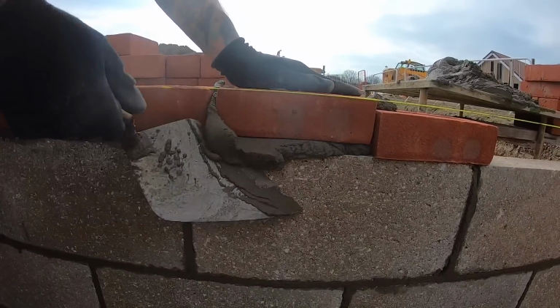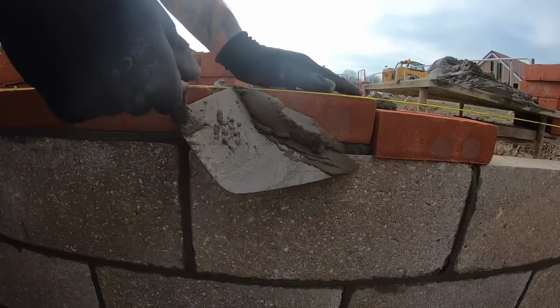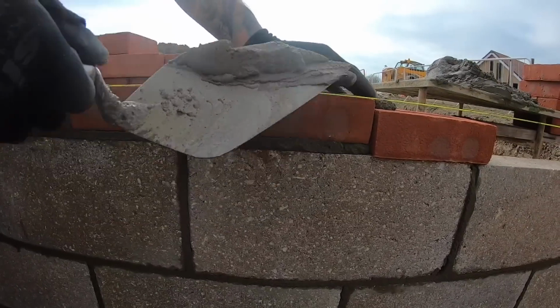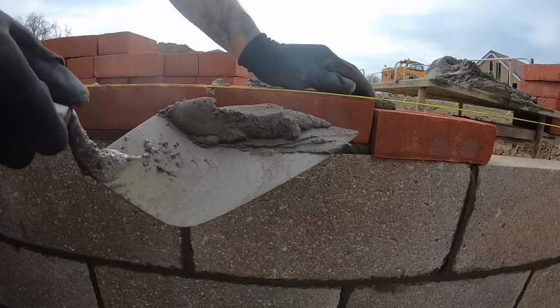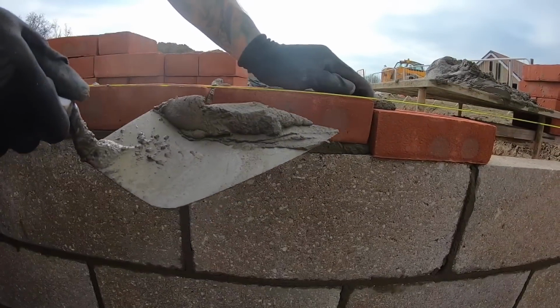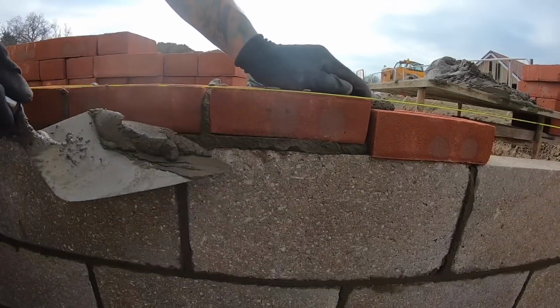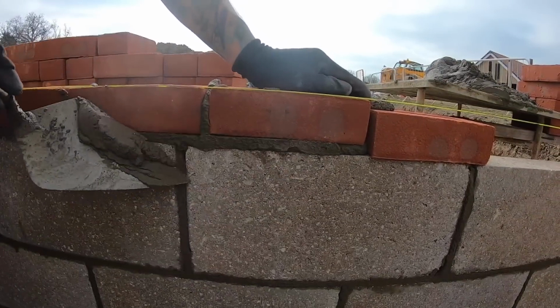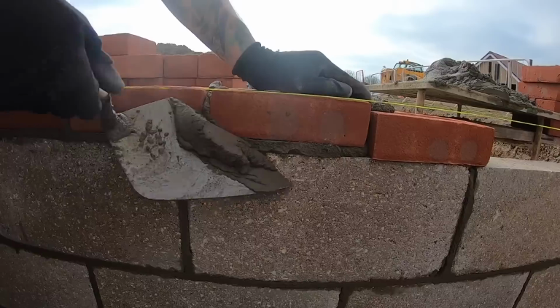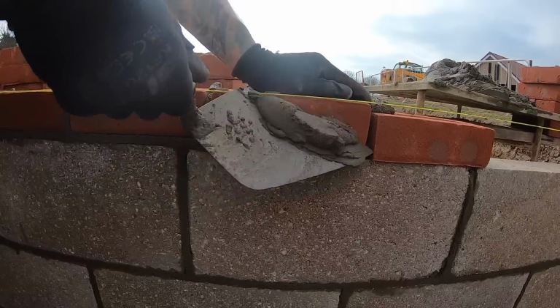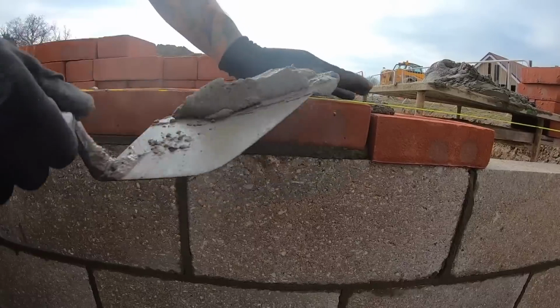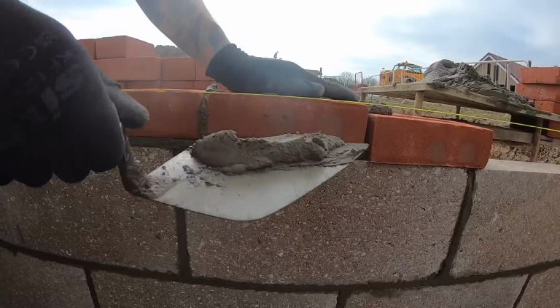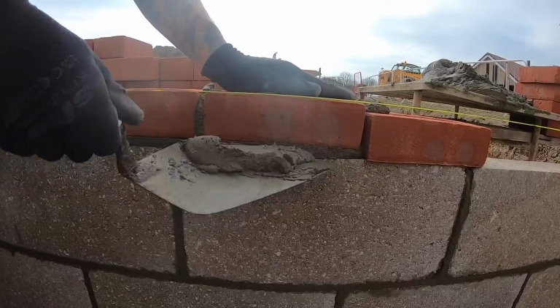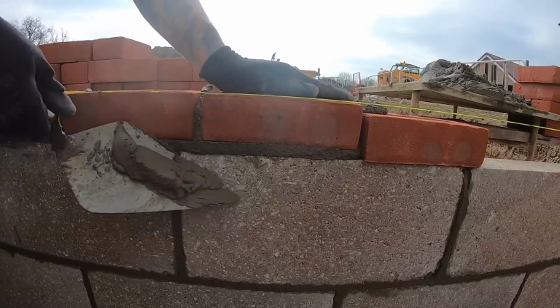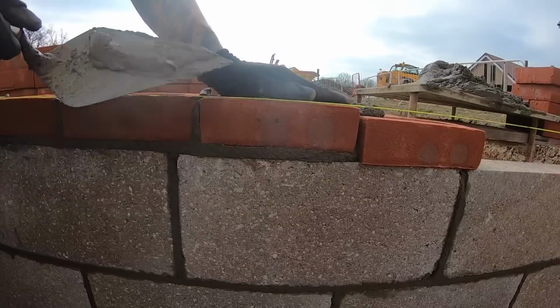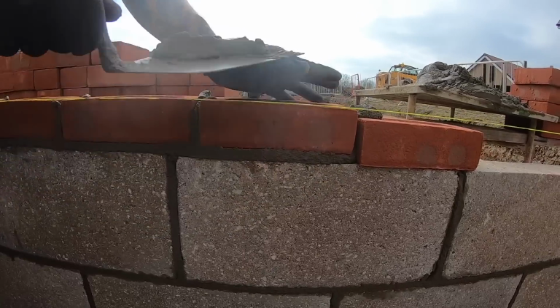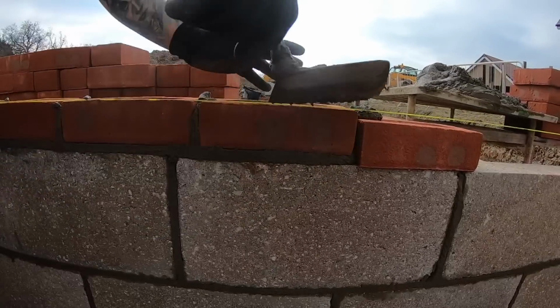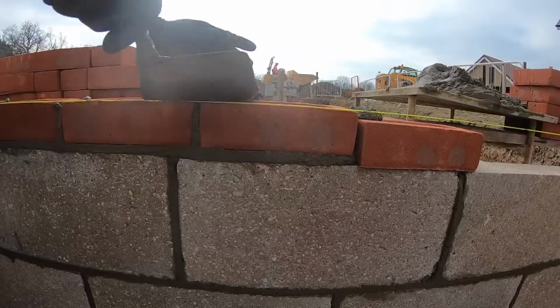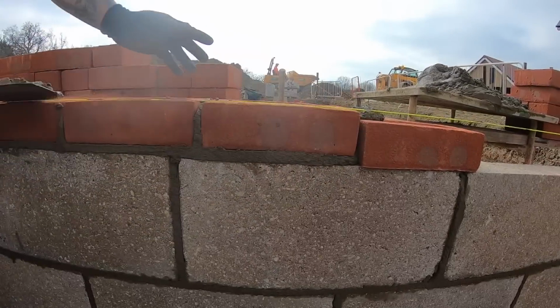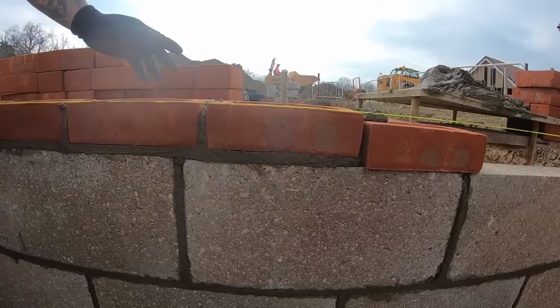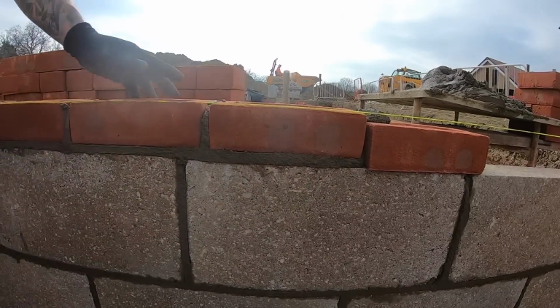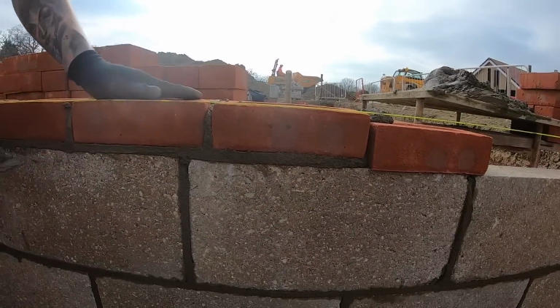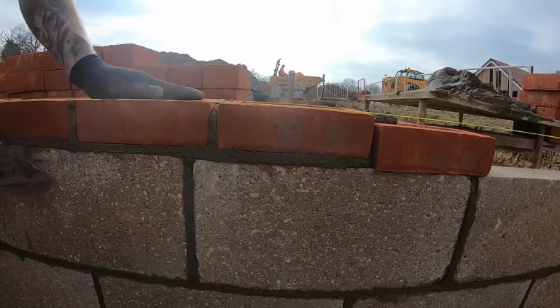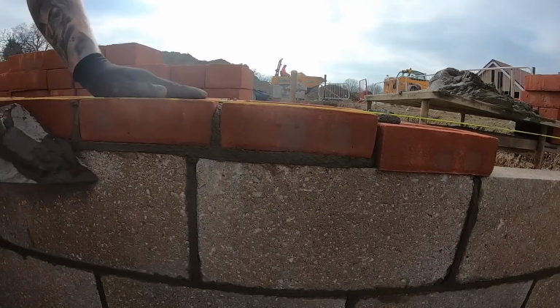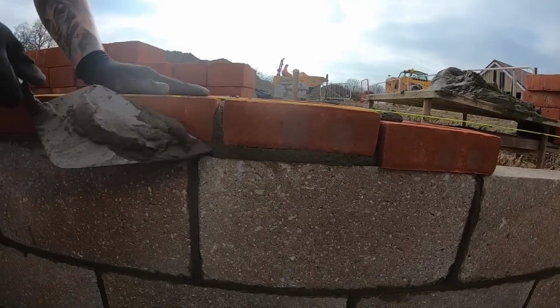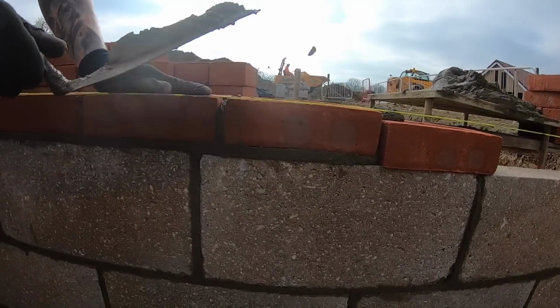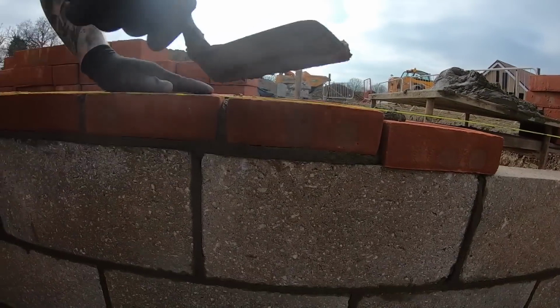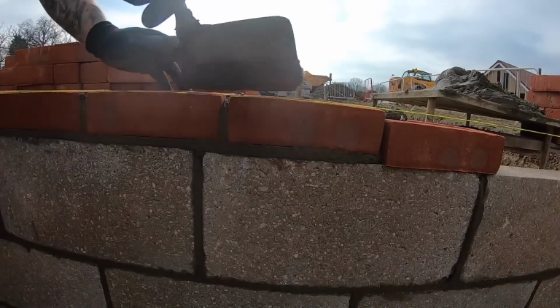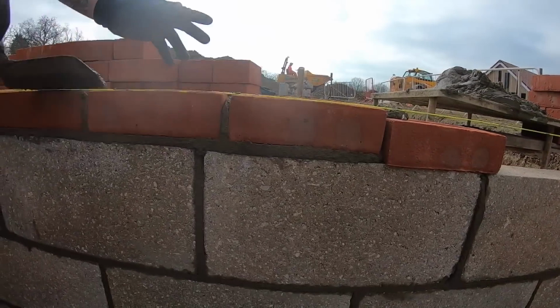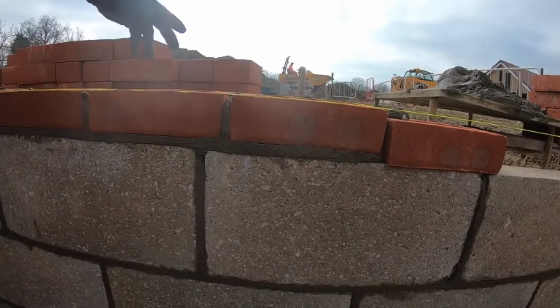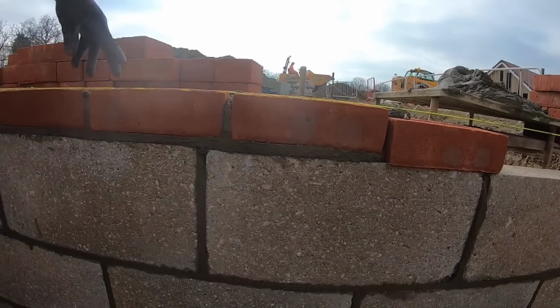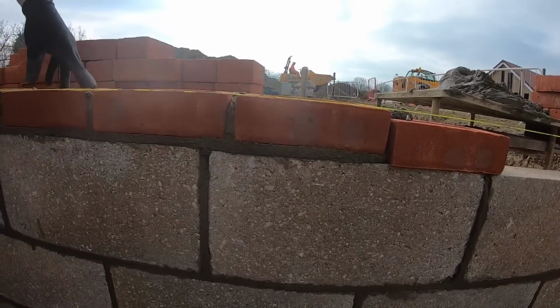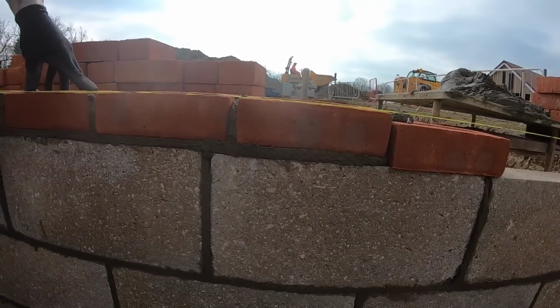Always set your brickwork out as a rake, because you don't know what the bricks are going to come up like.